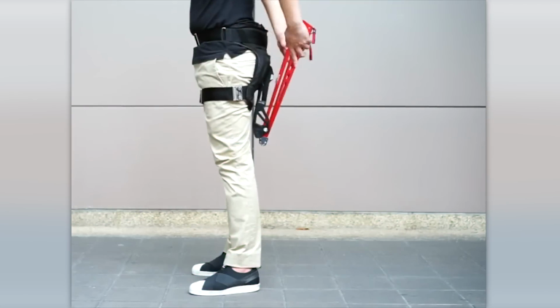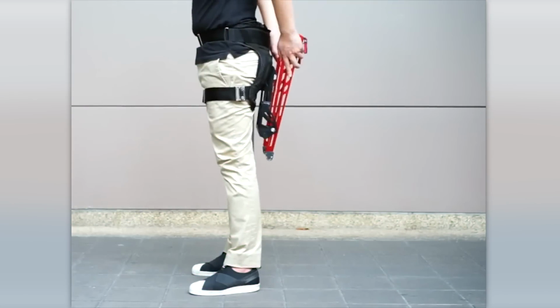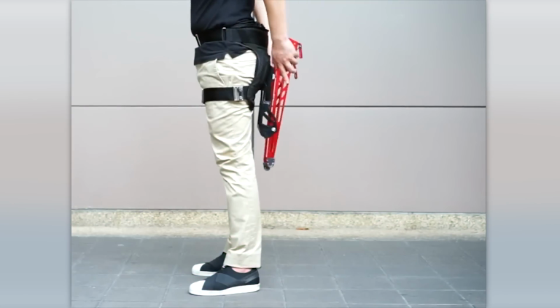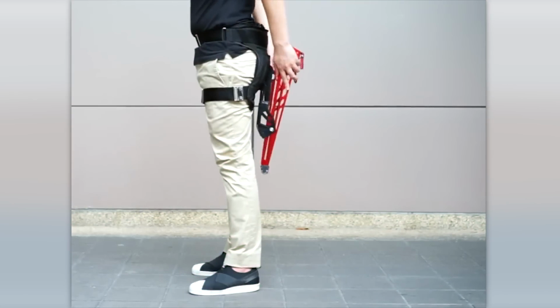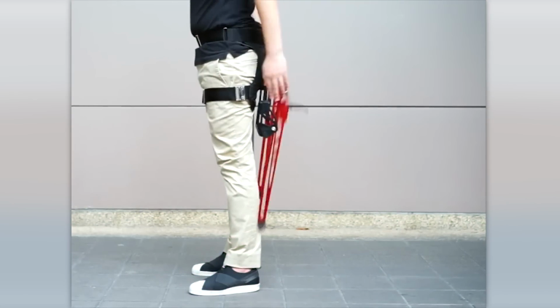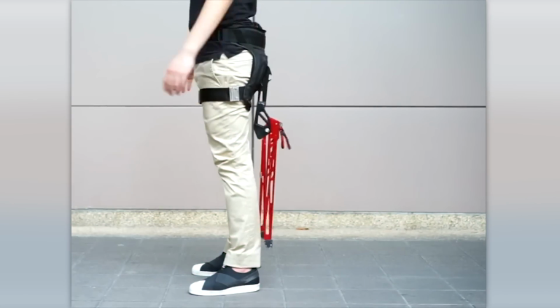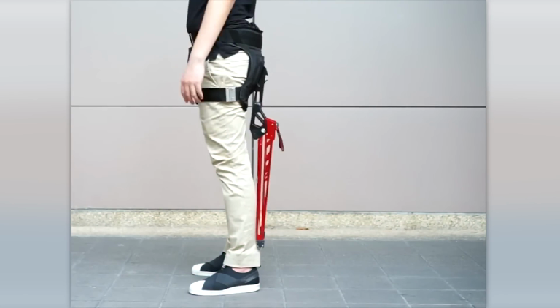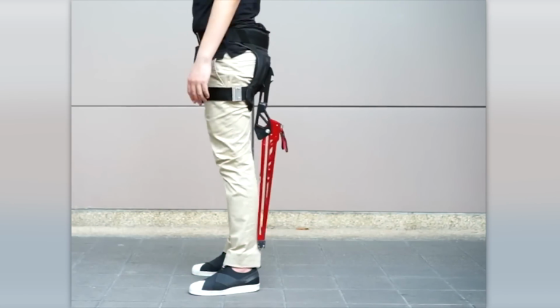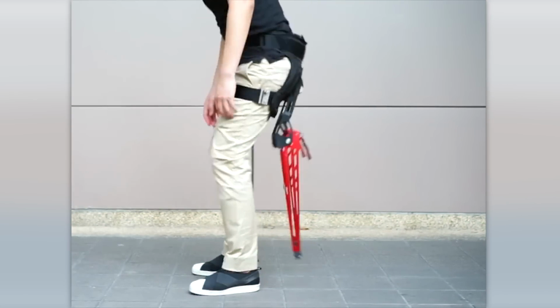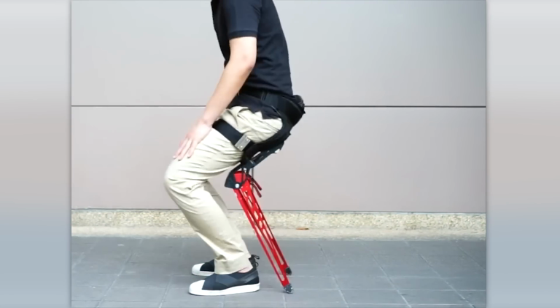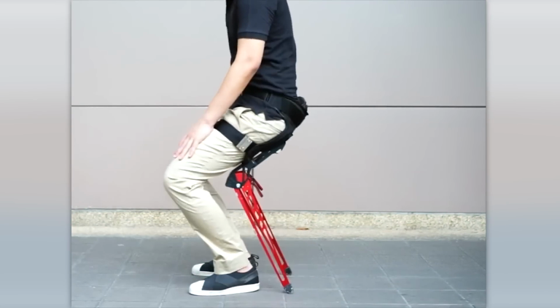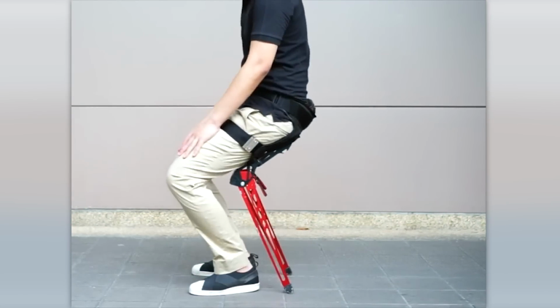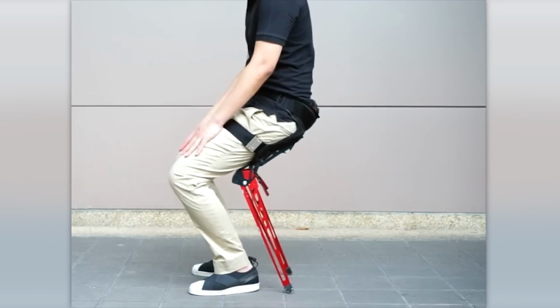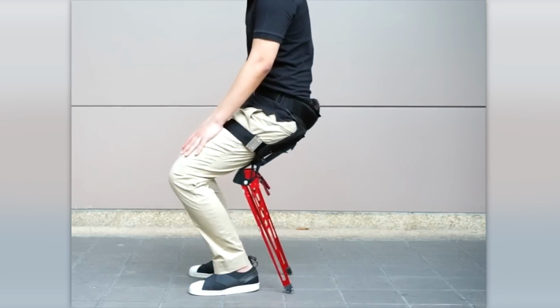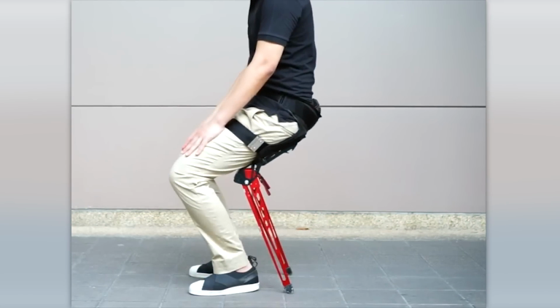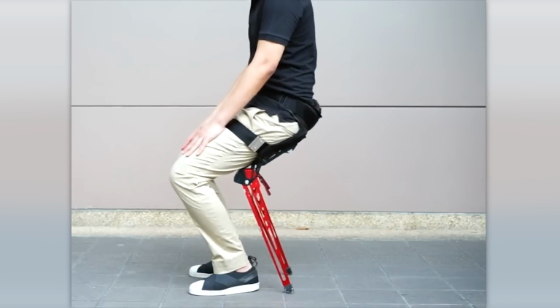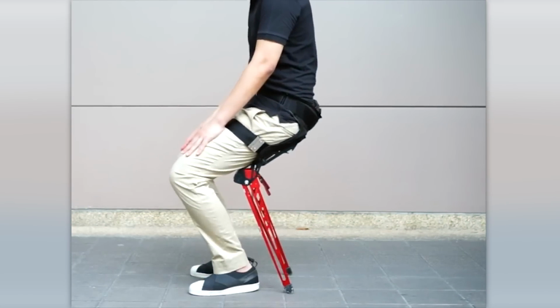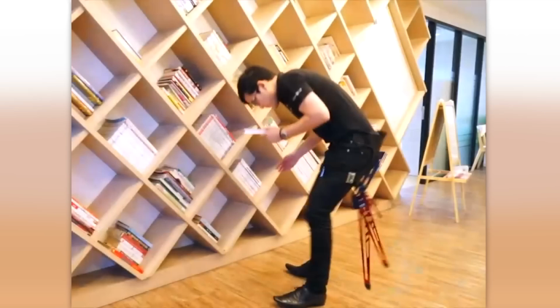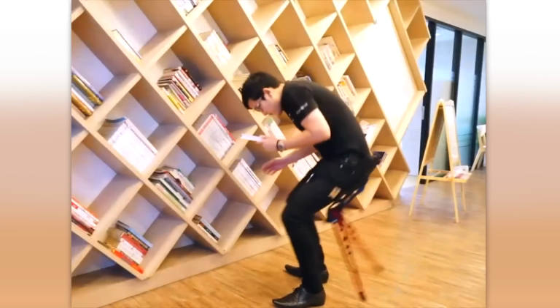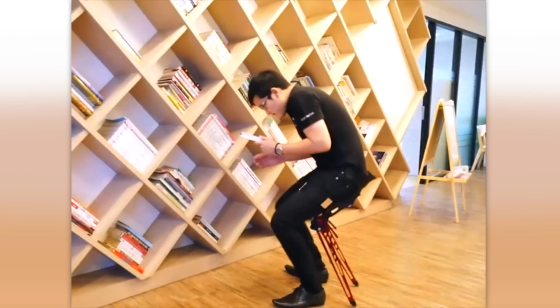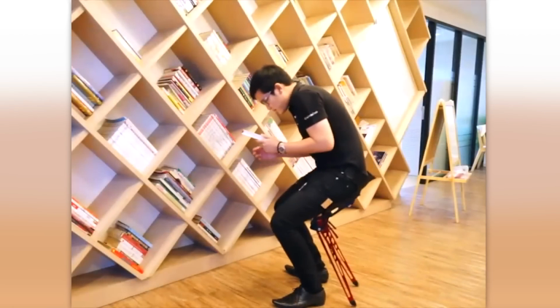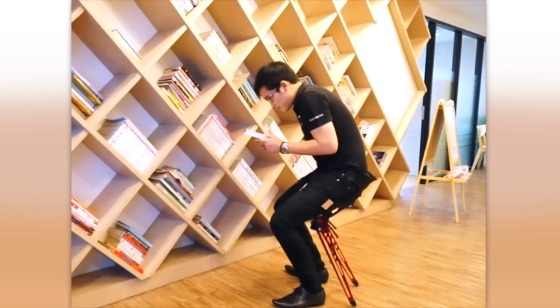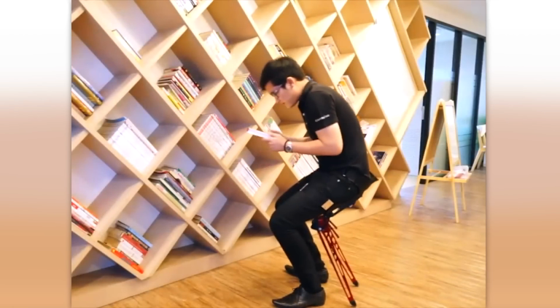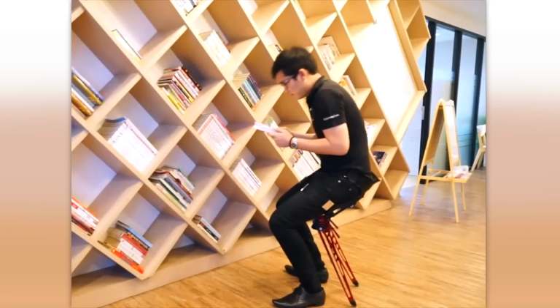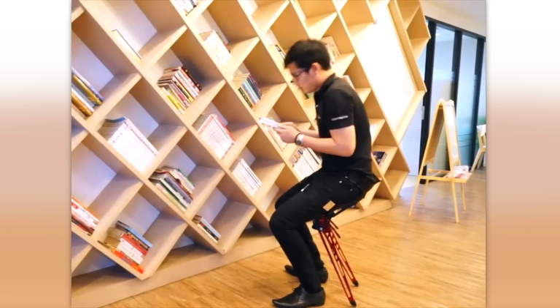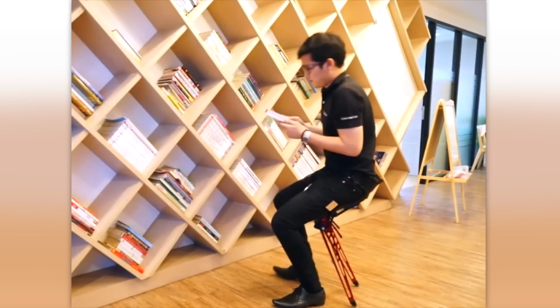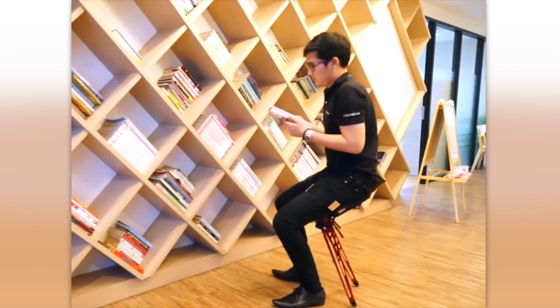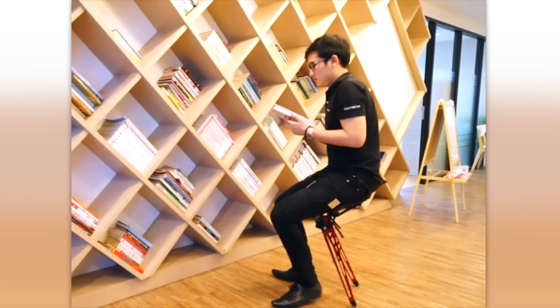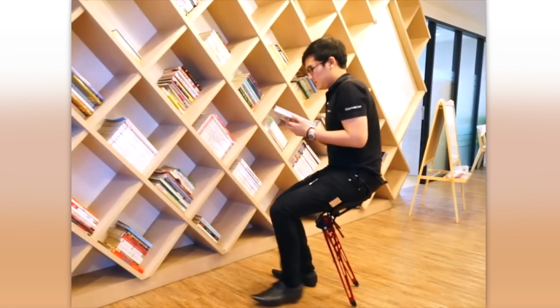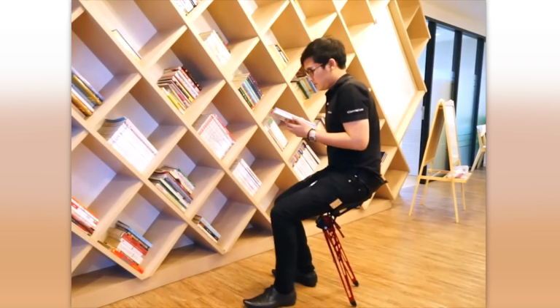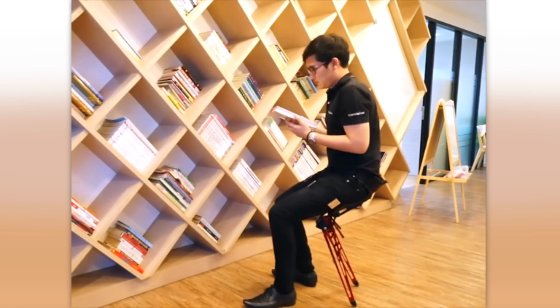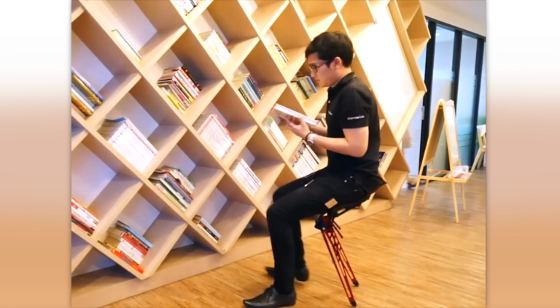This exoskeleton provides the user with an additional pair of legs, allowing them to sit anywhere they desire.